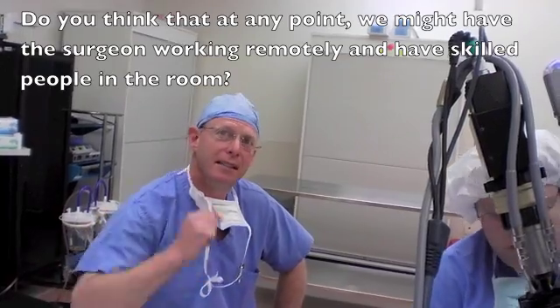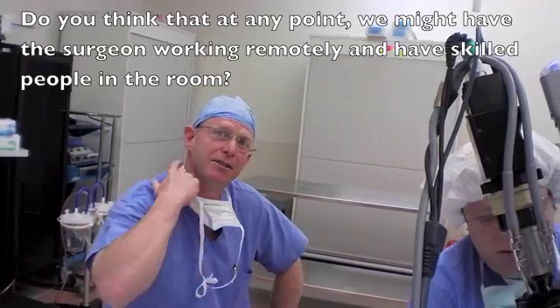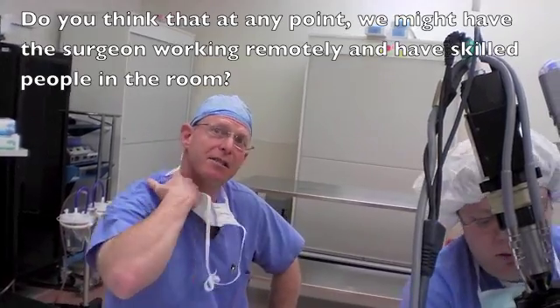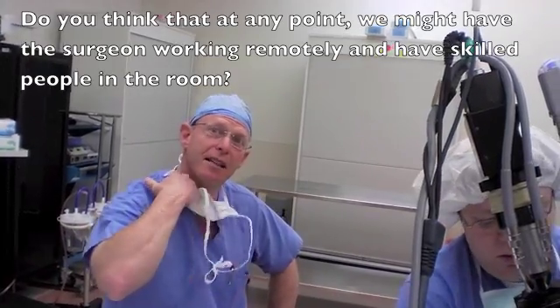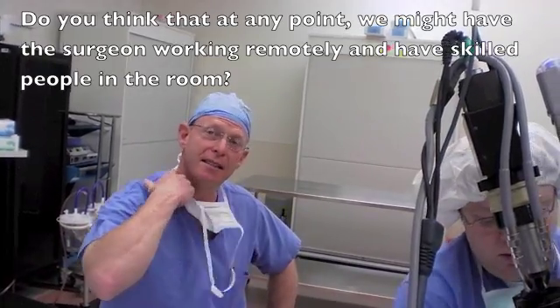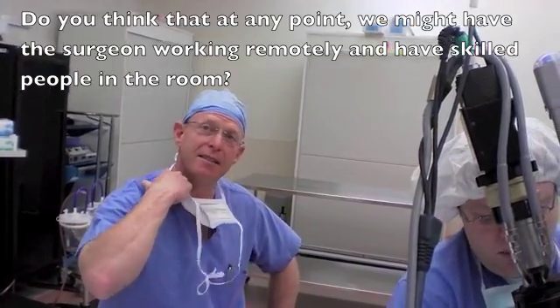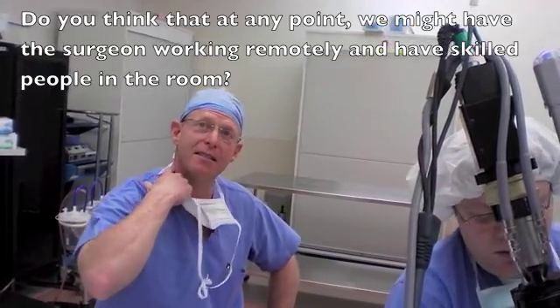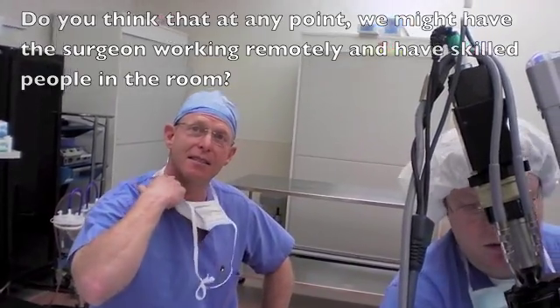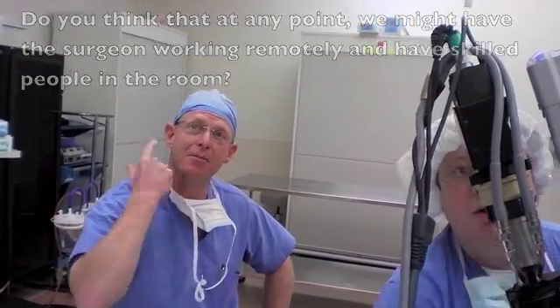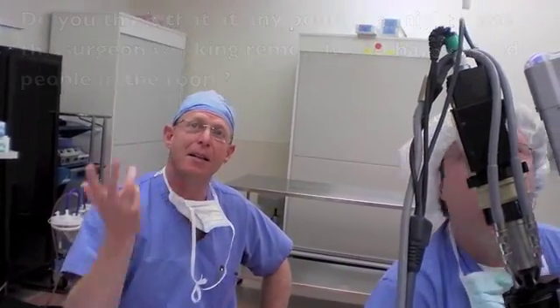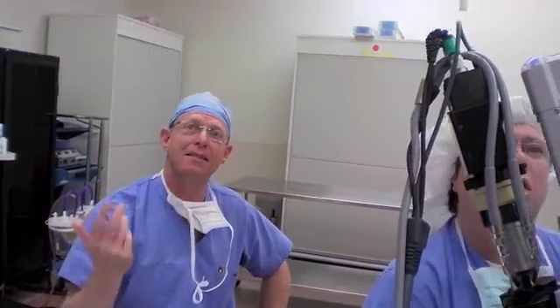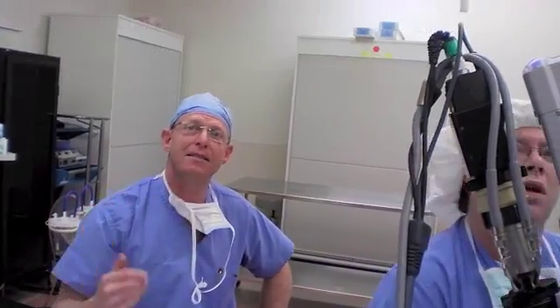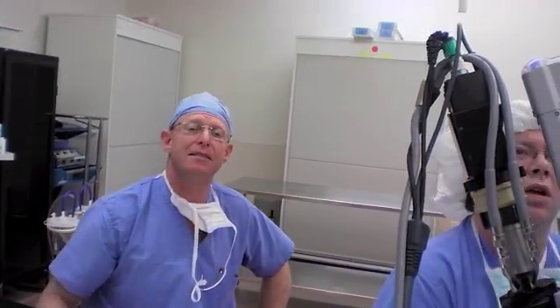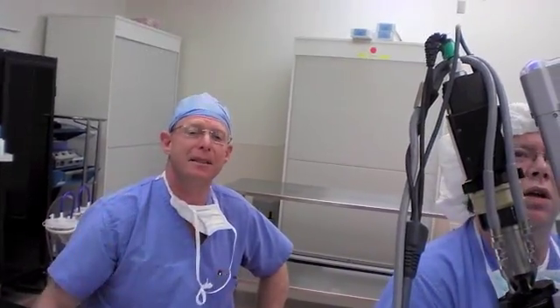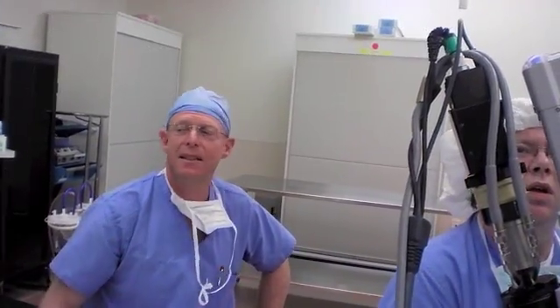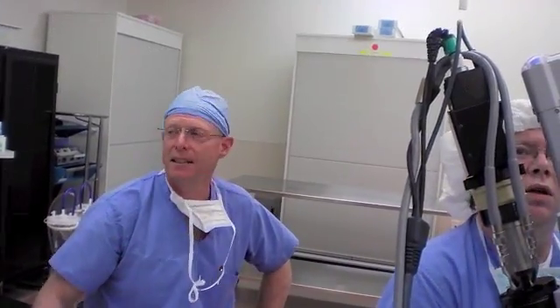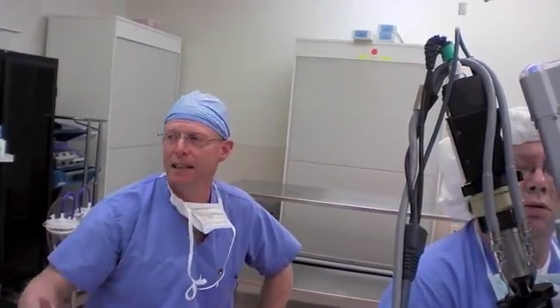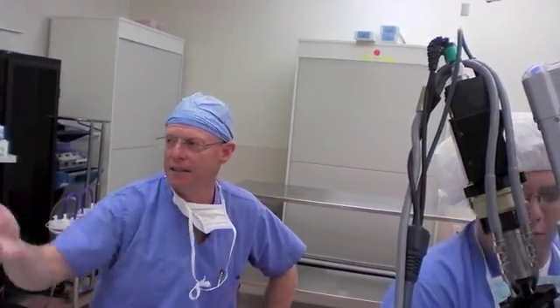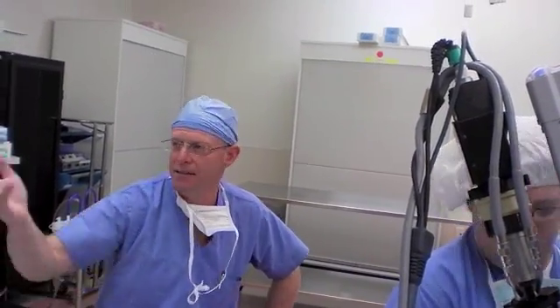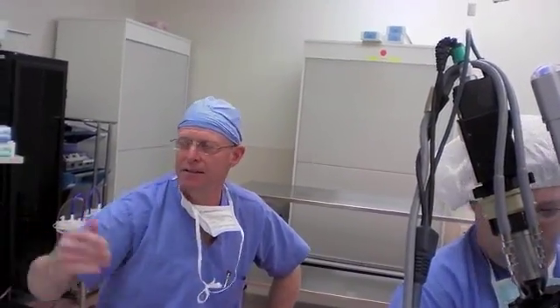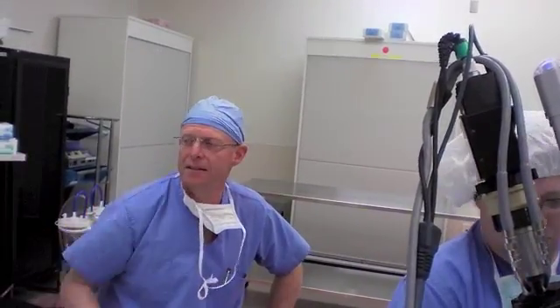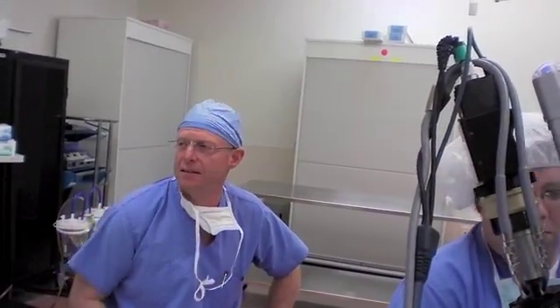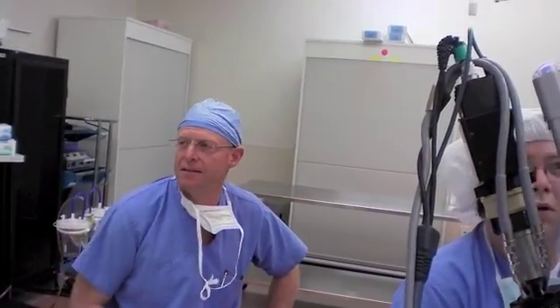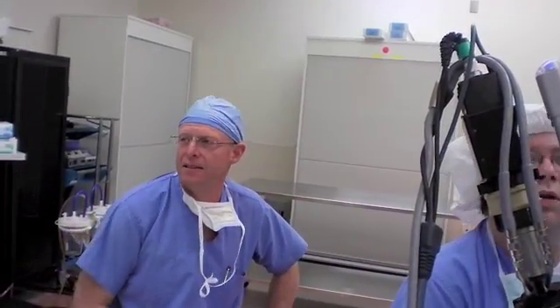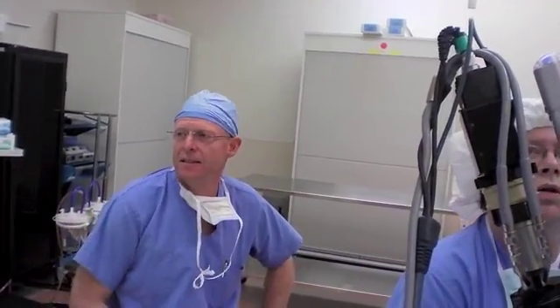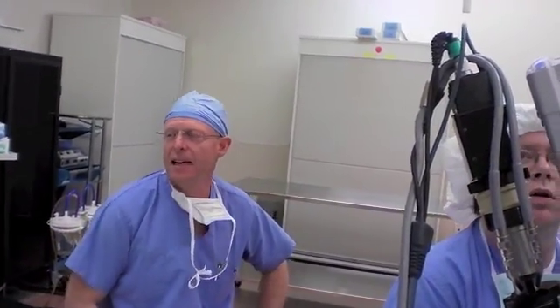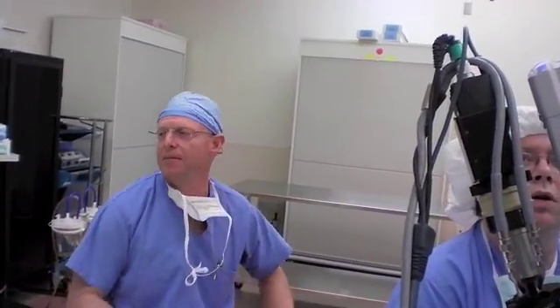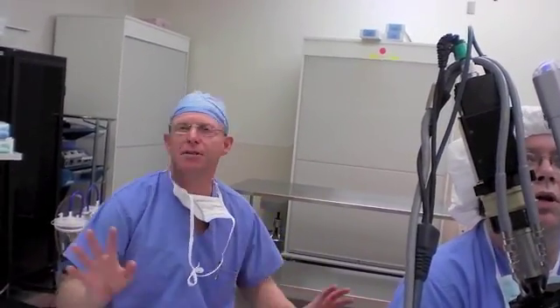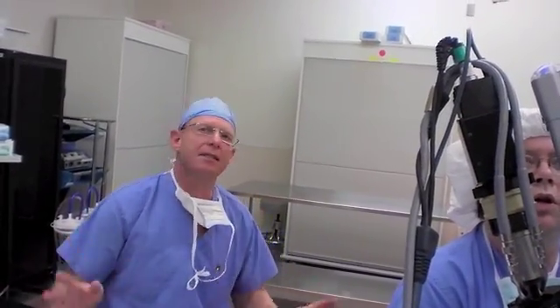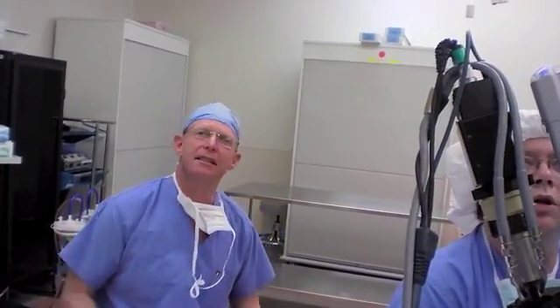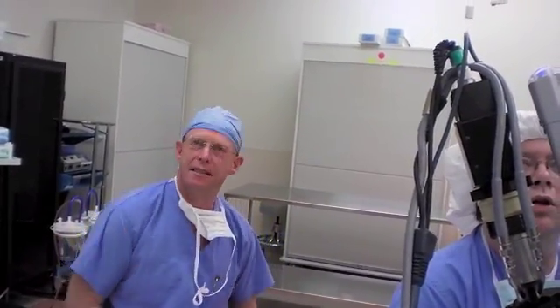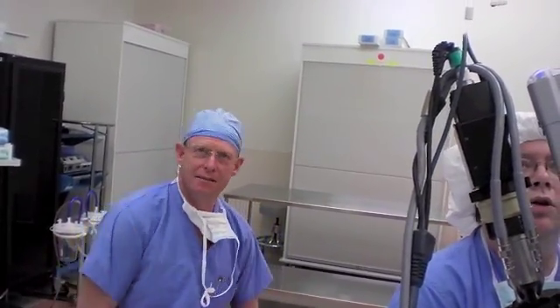Not necessarily a robotic surgeon. But yeah, I'm sure they could do that.